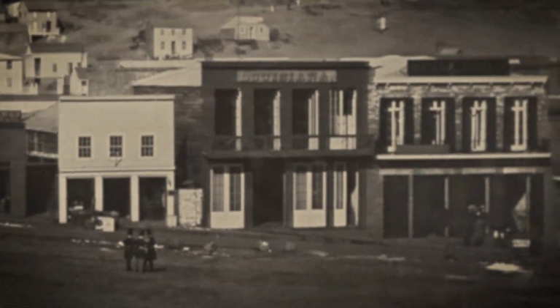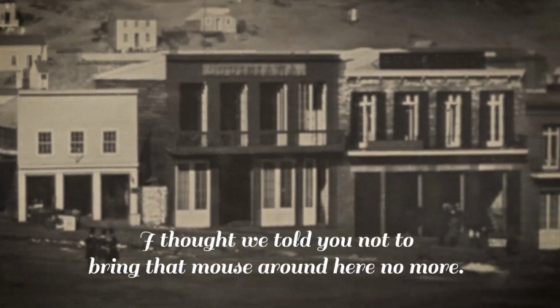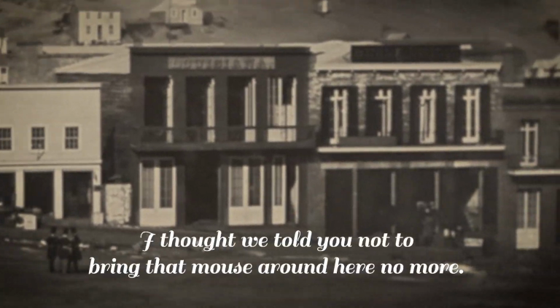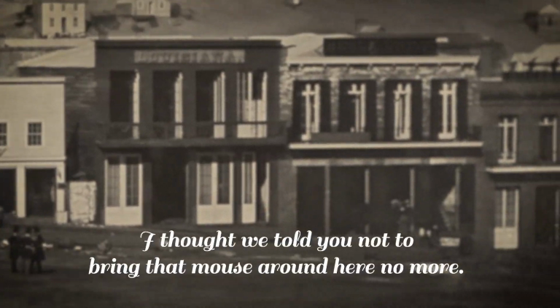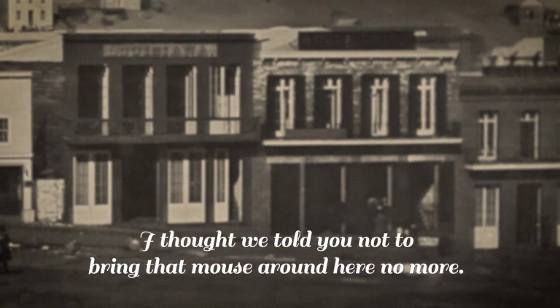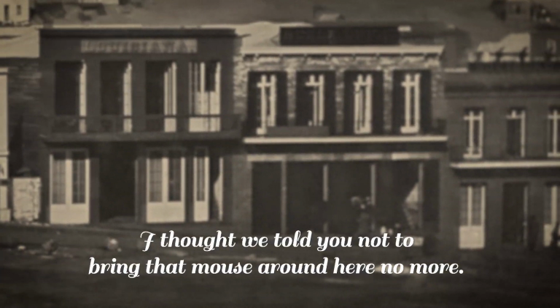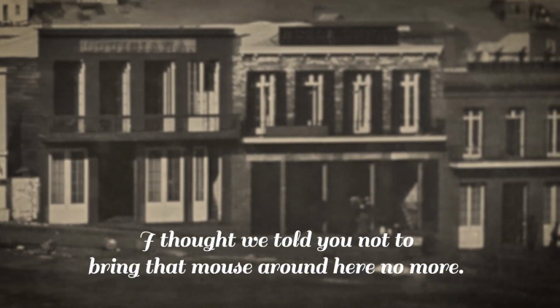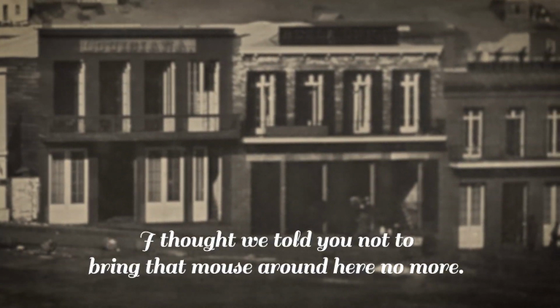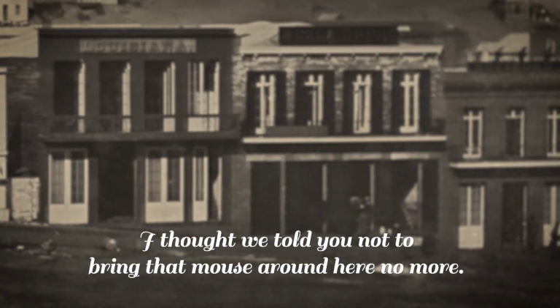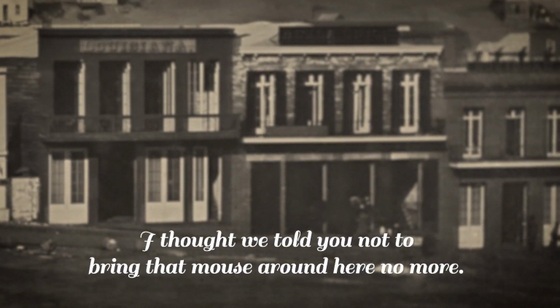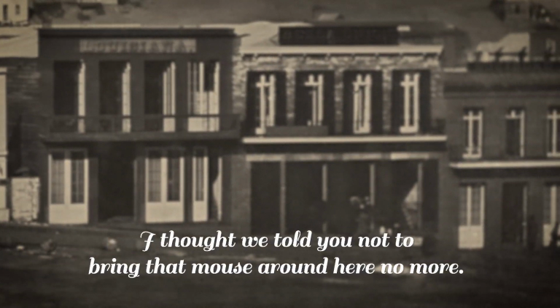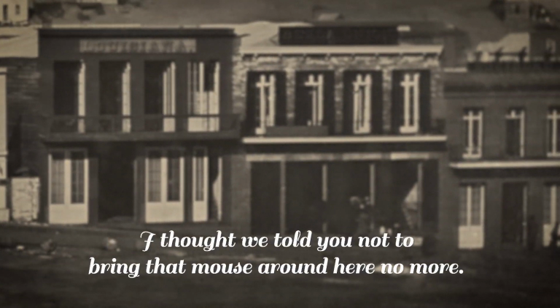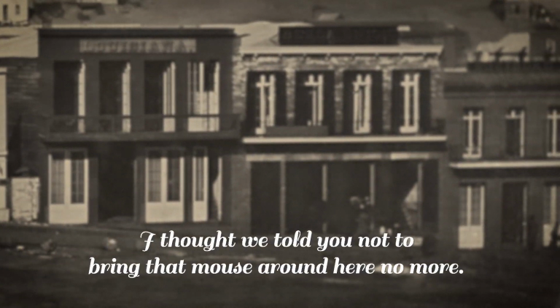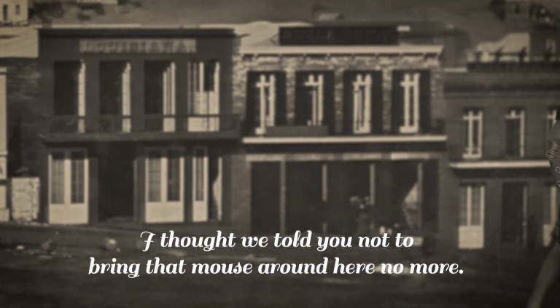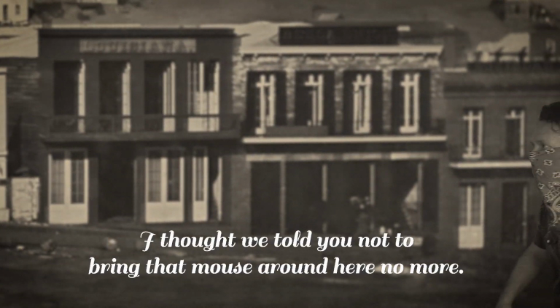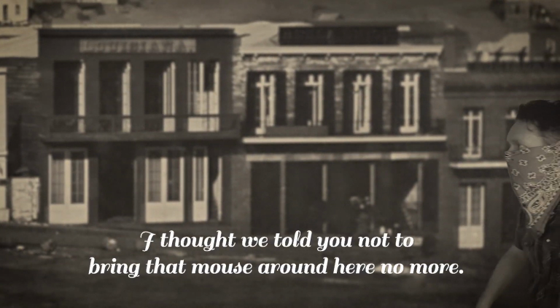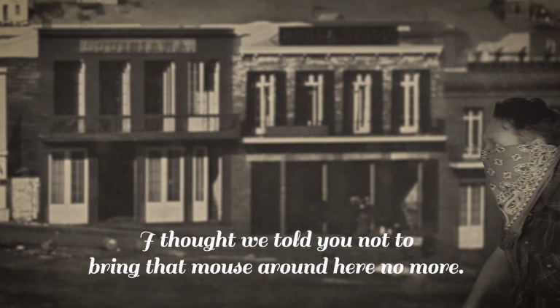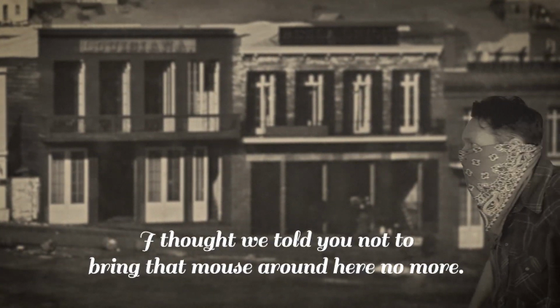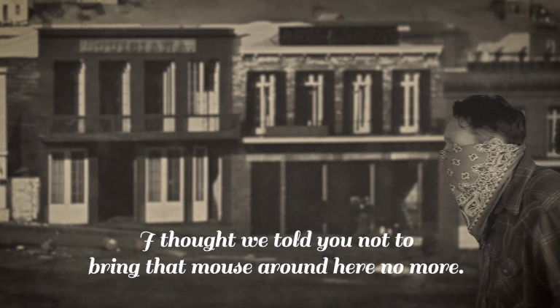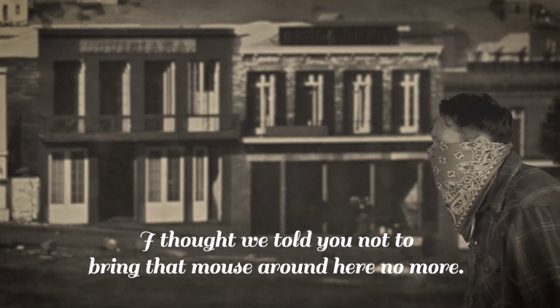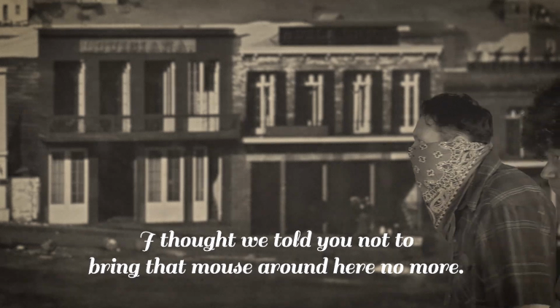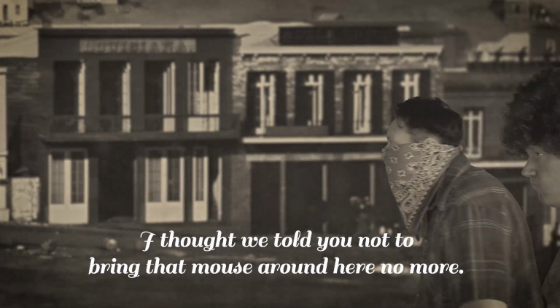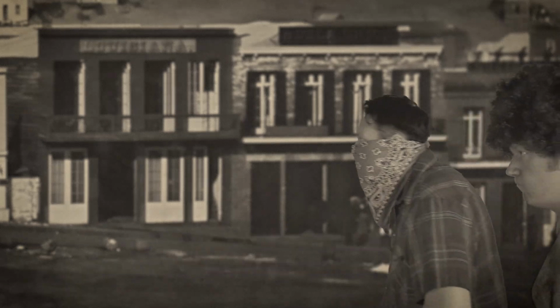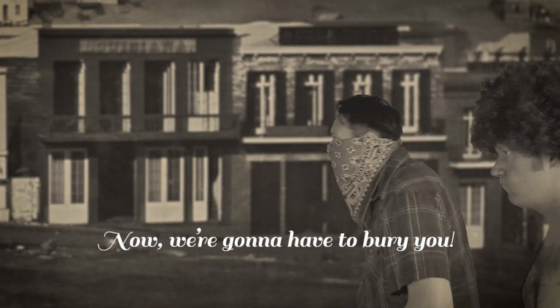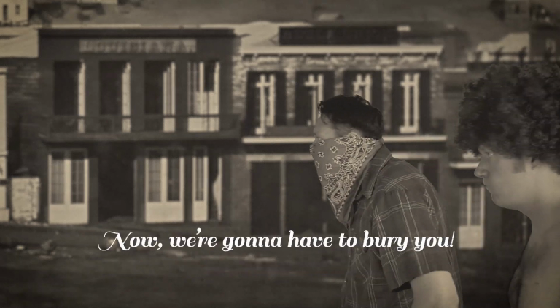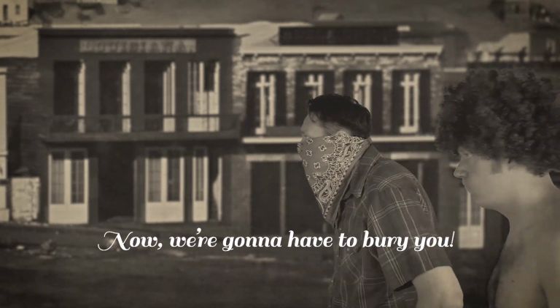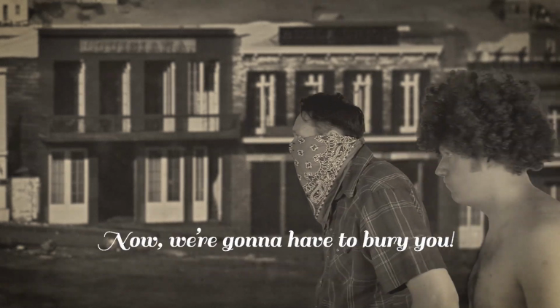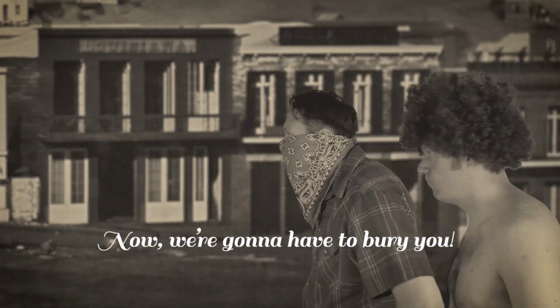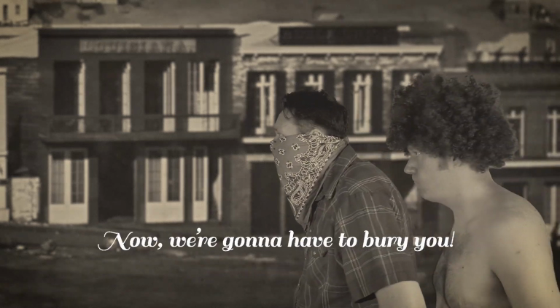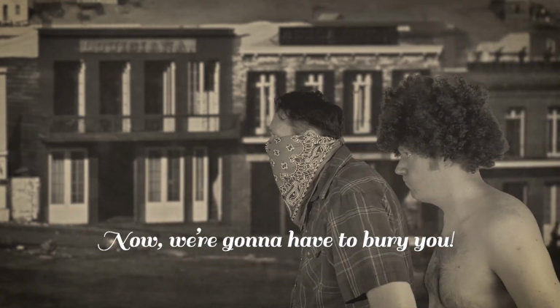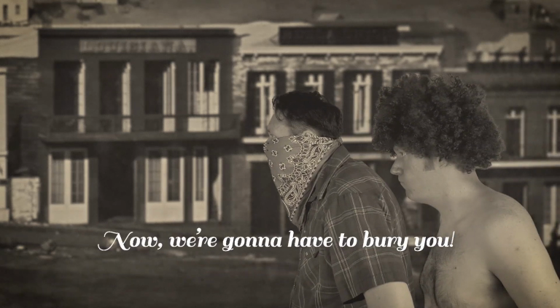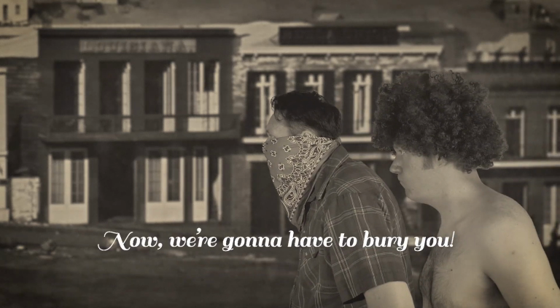I thought we told you not to bring that mouse around here no more. Now we're gonna have to bury ya.